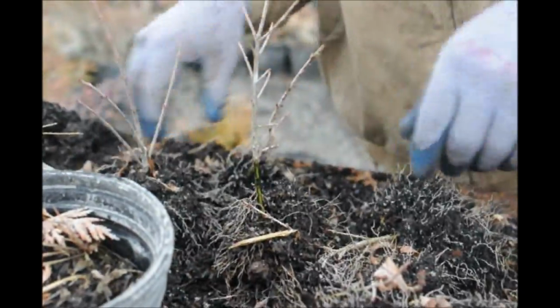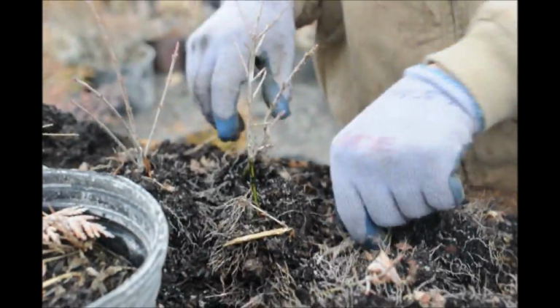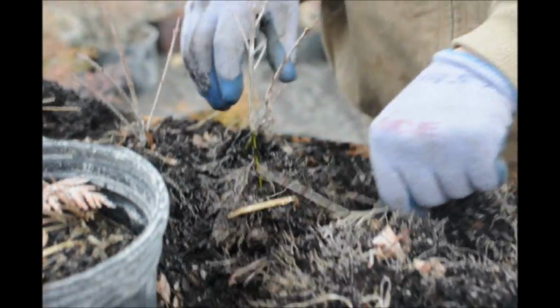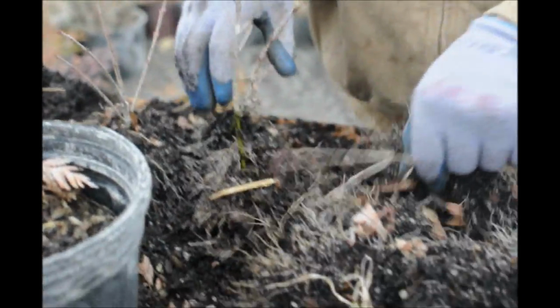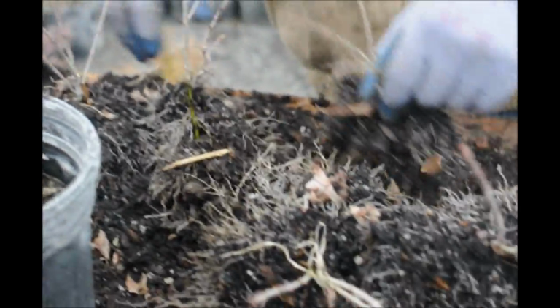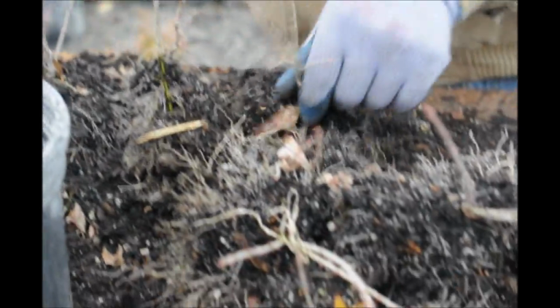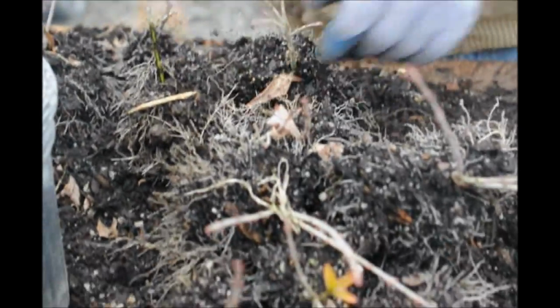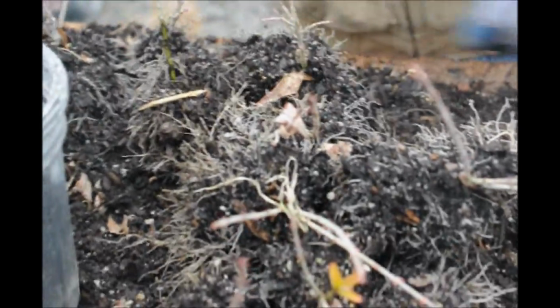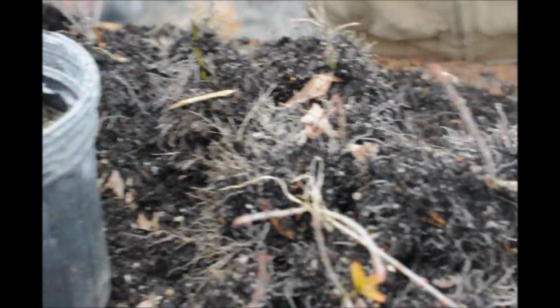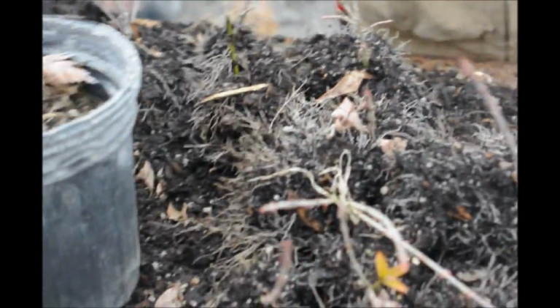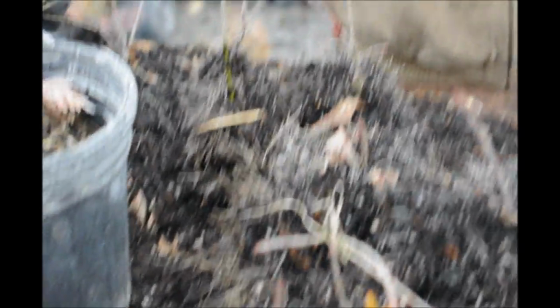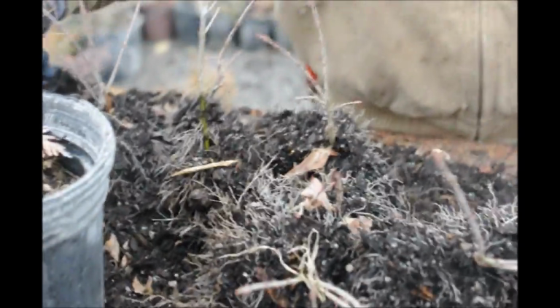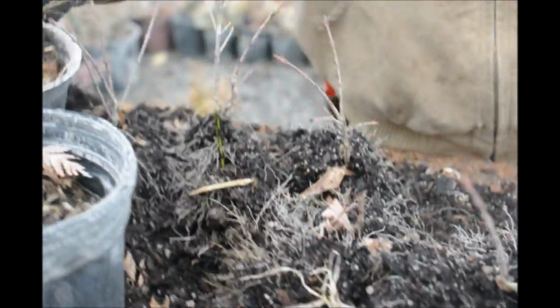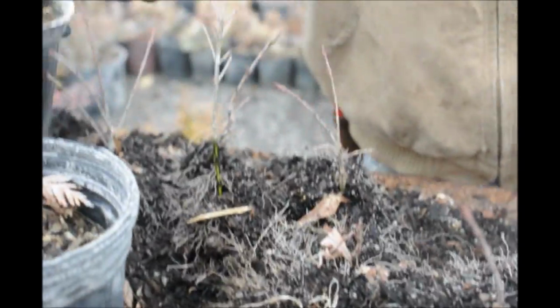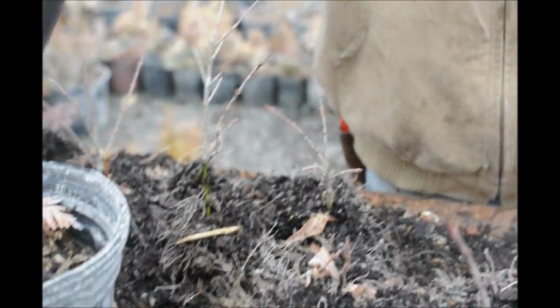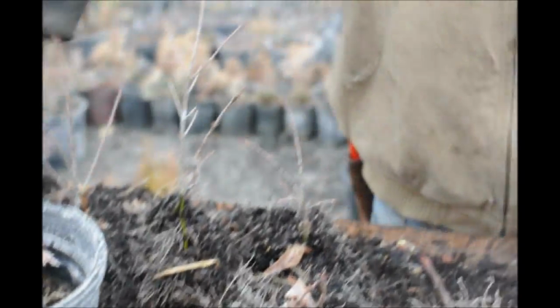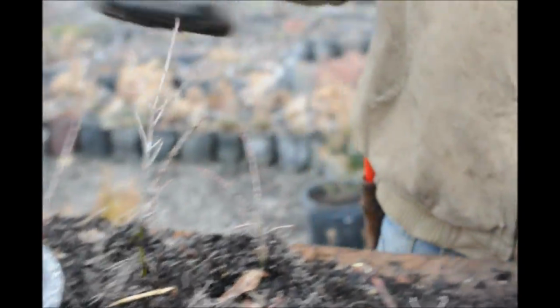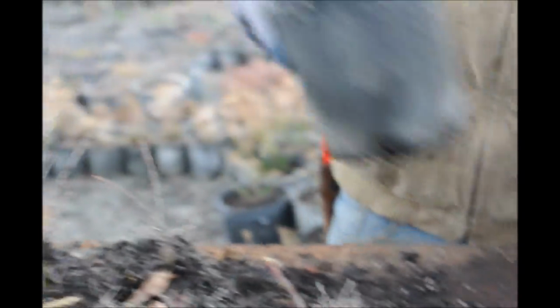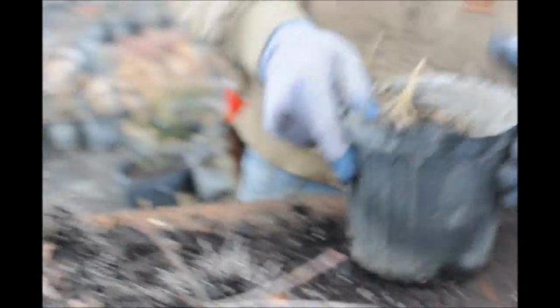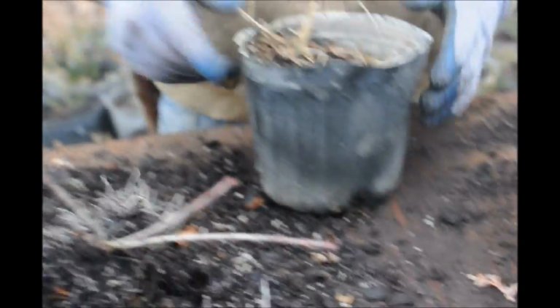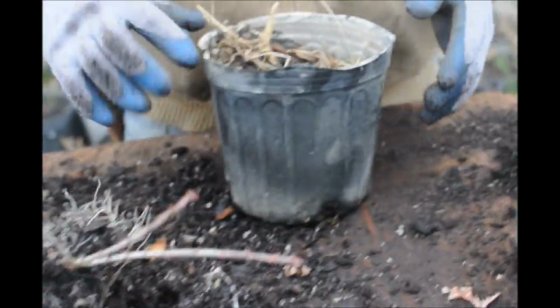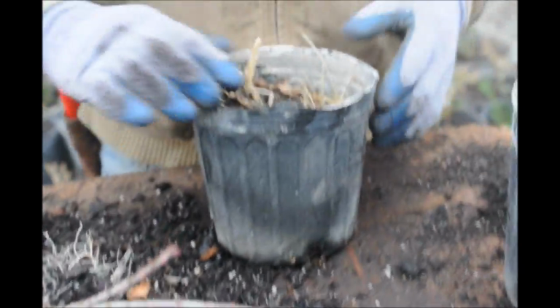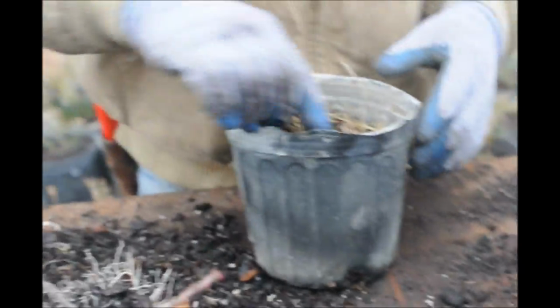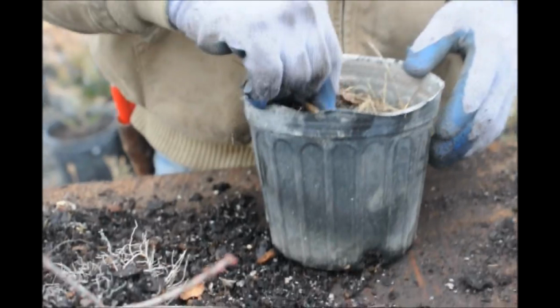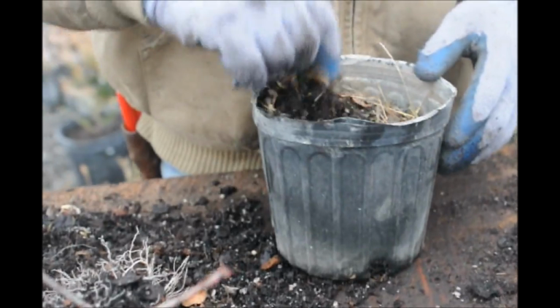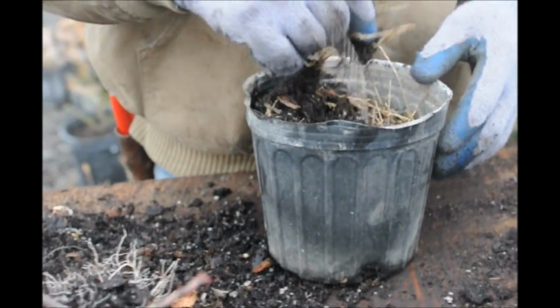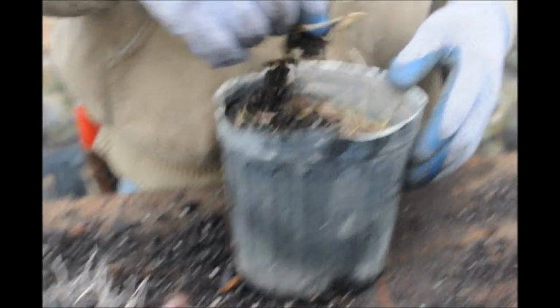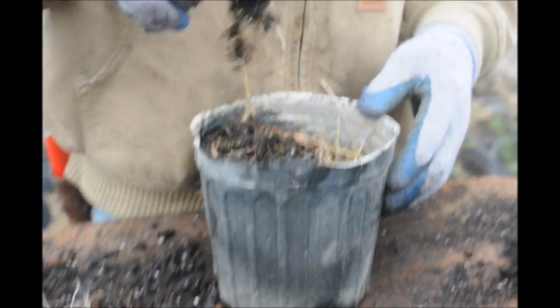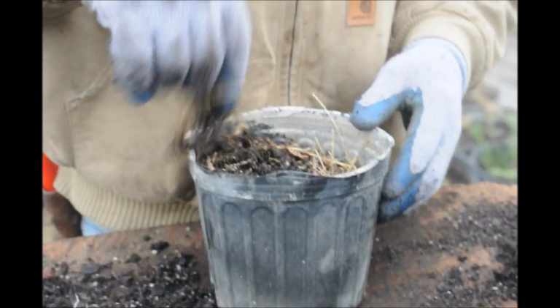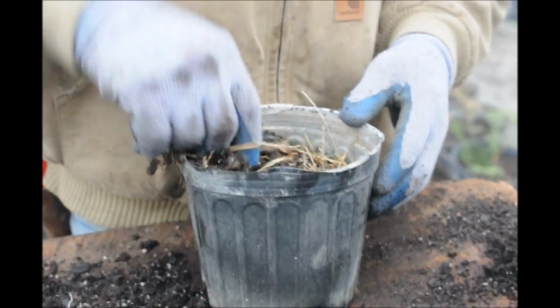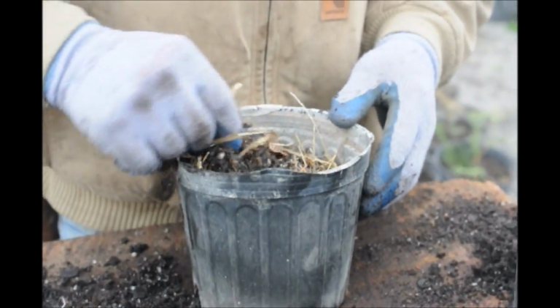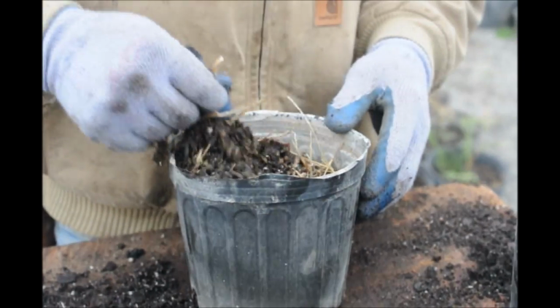Next thing we're going to do is we're going to pull out each one individually and pull them apart. Alright, now we're good to go — we're going to grab some of this old stuff and pick out the weeds.